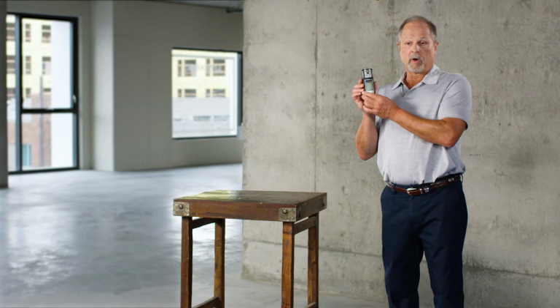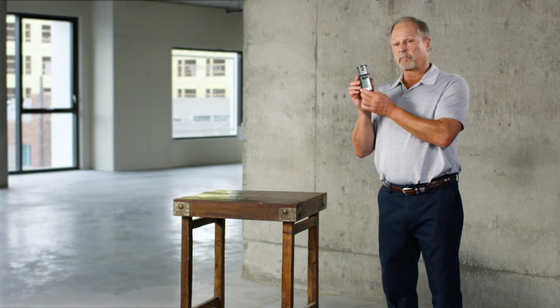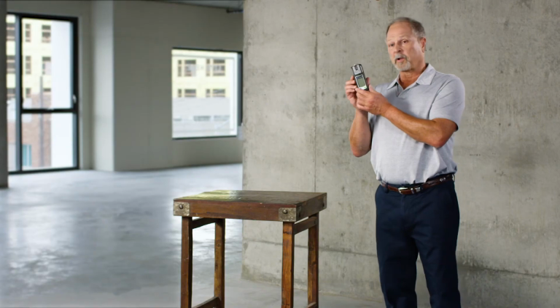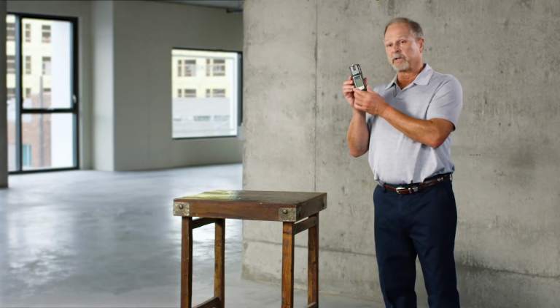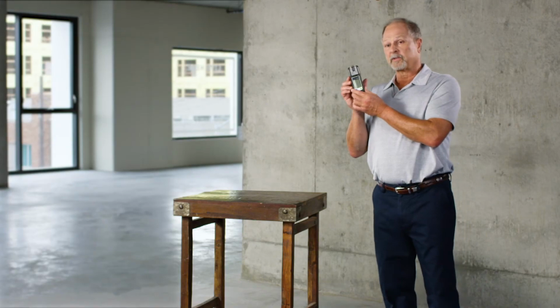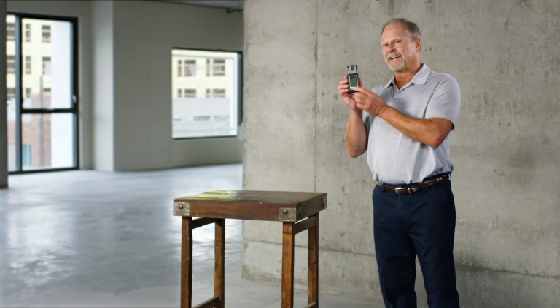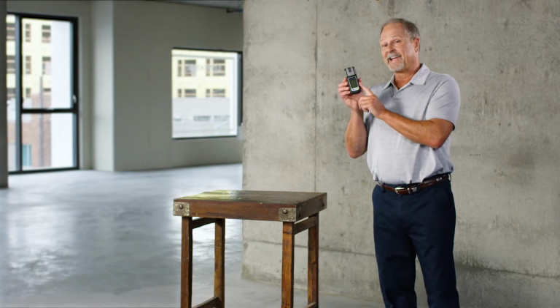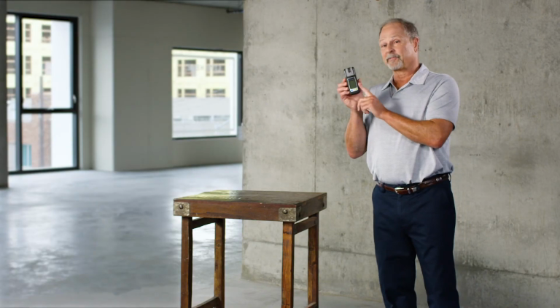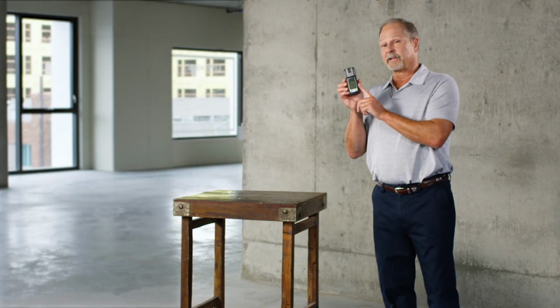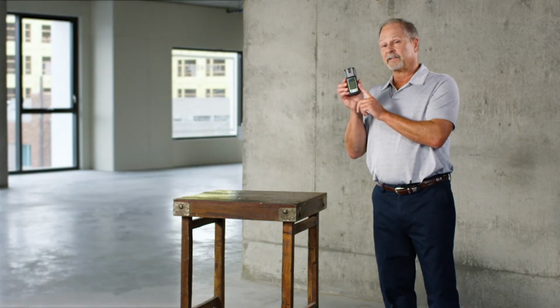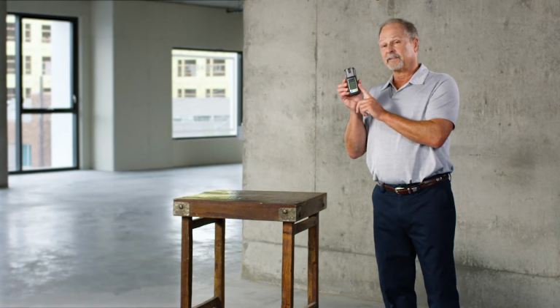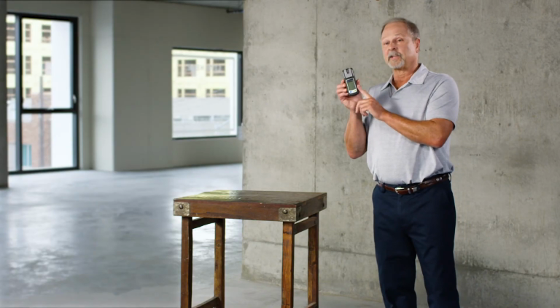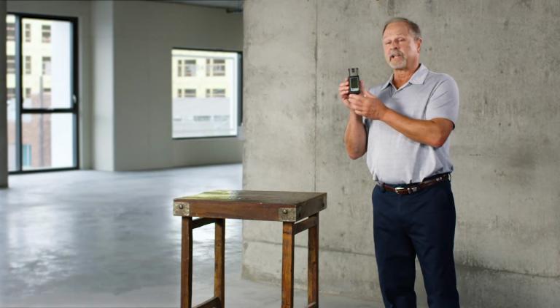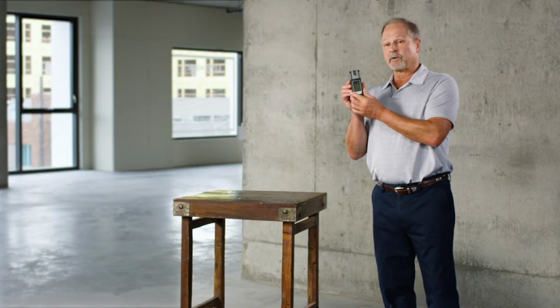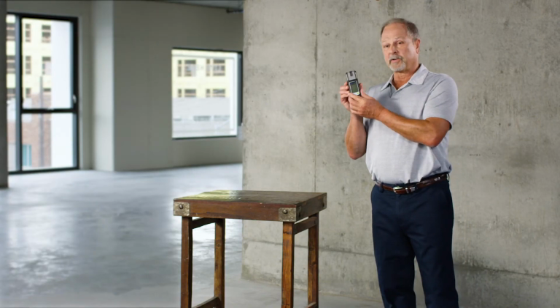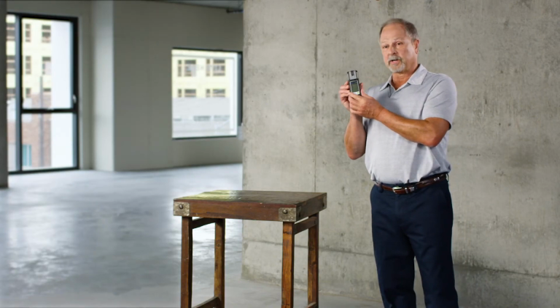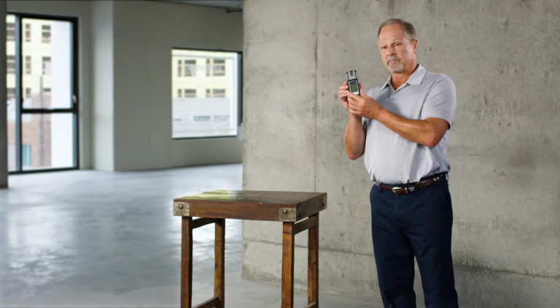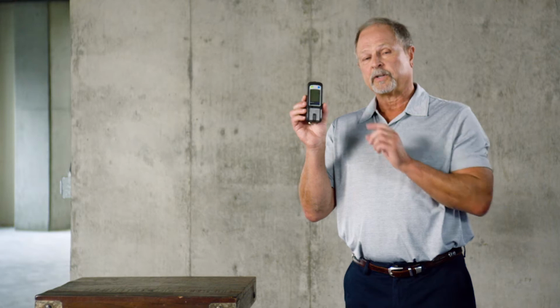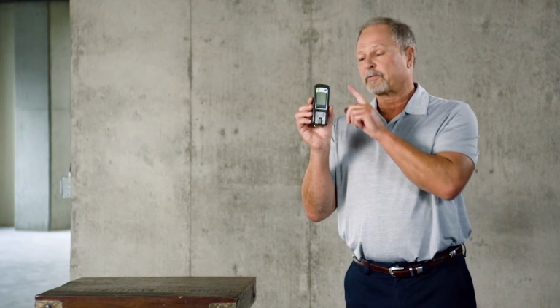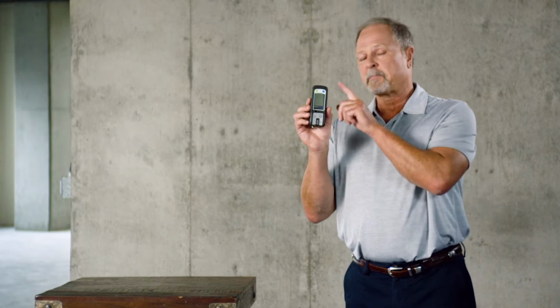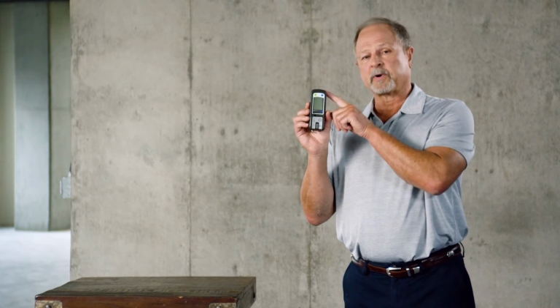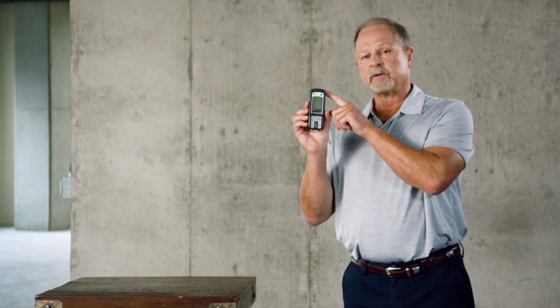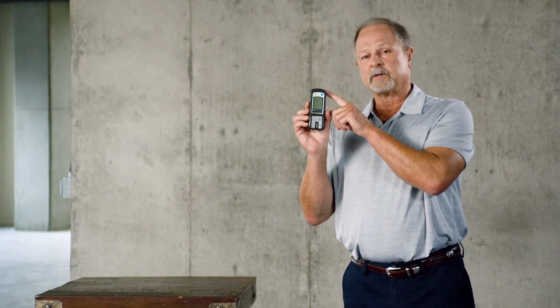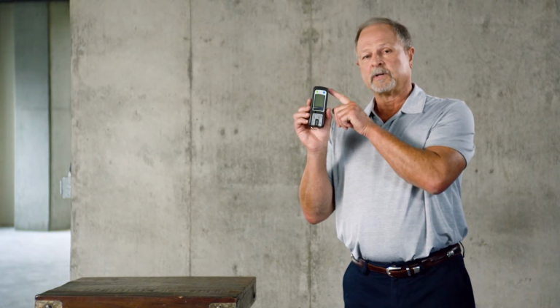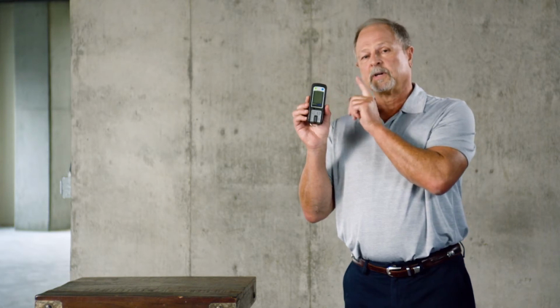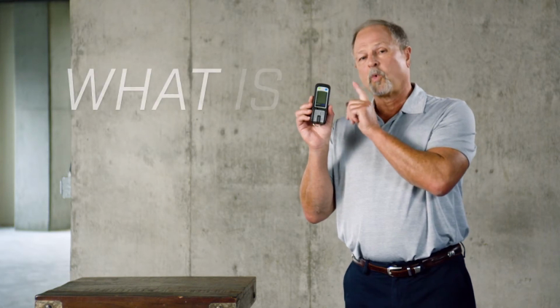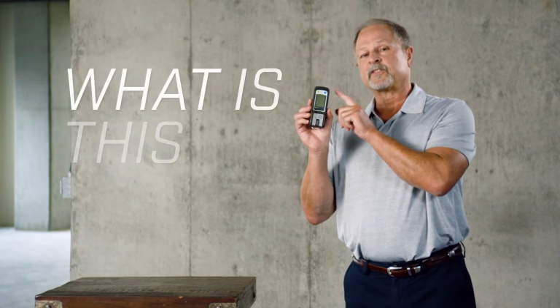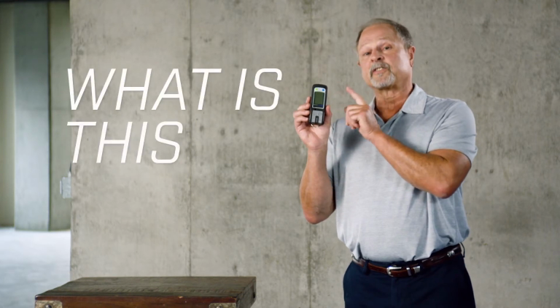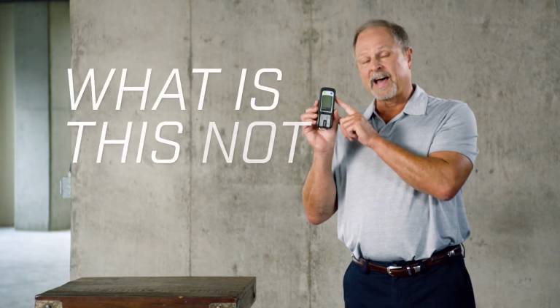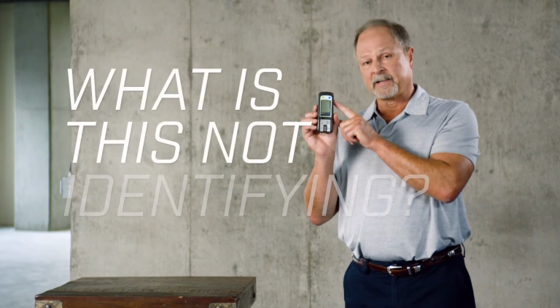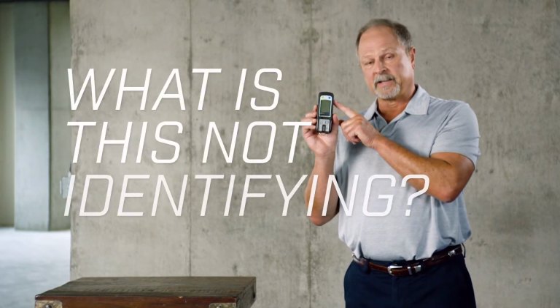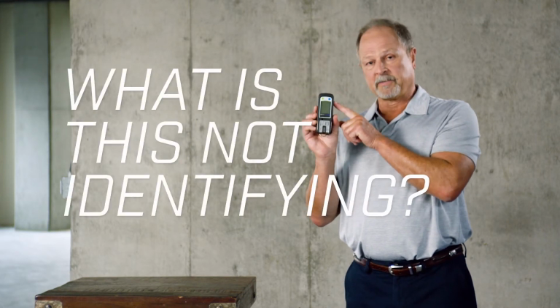Part of the problem is a negative reading doesn't let you off the hook. You have to remember: what is this not identifying?